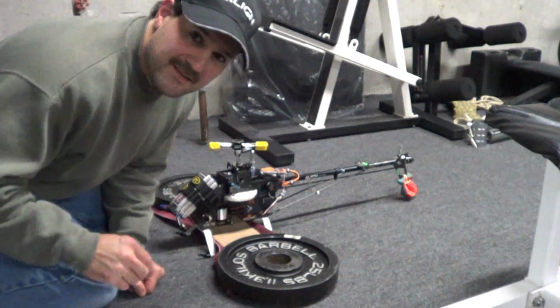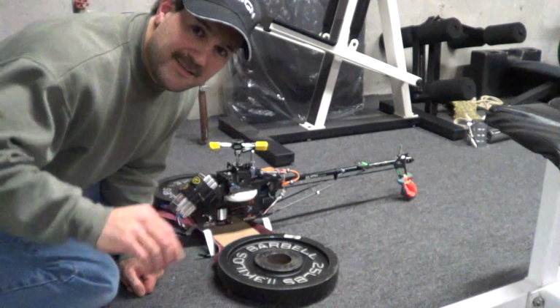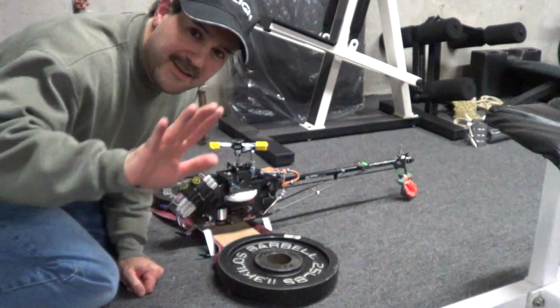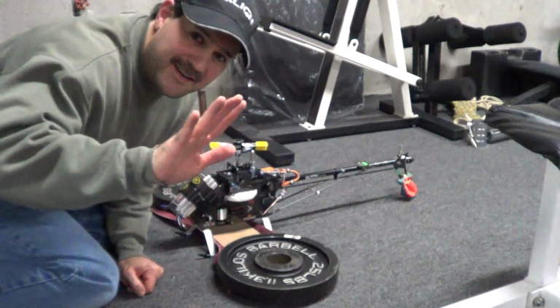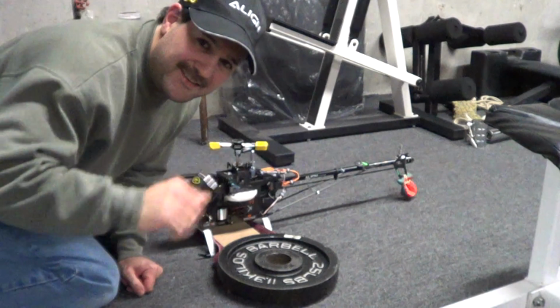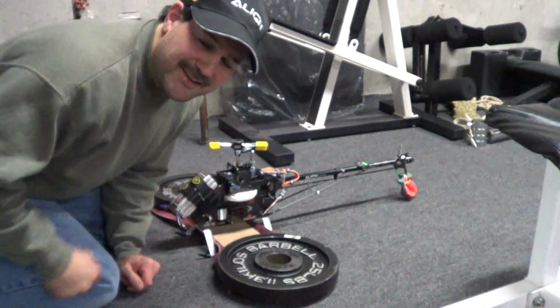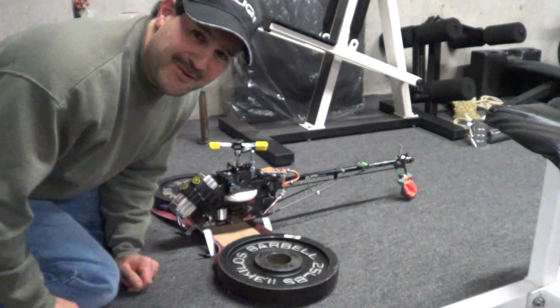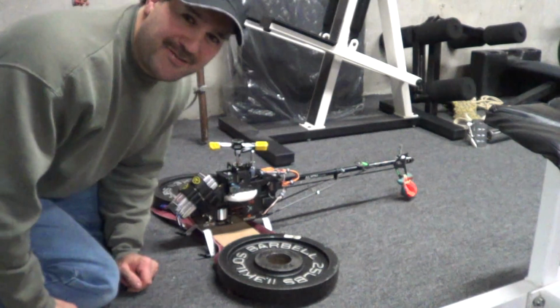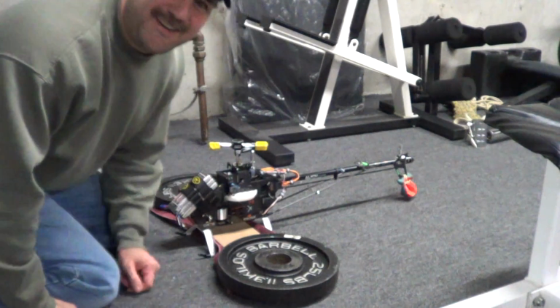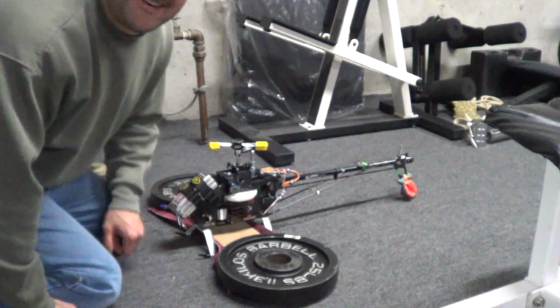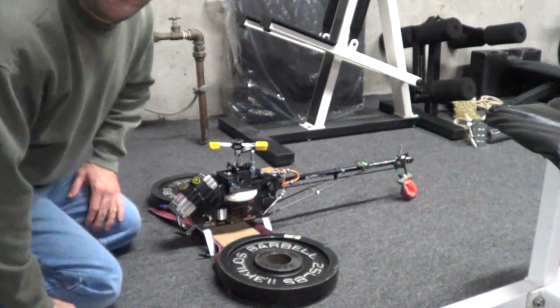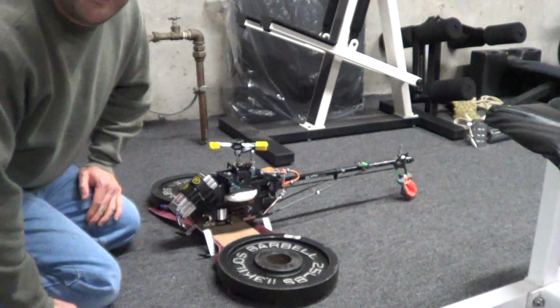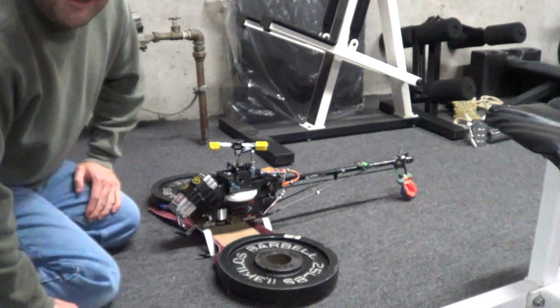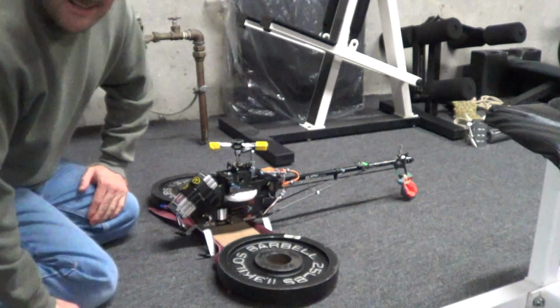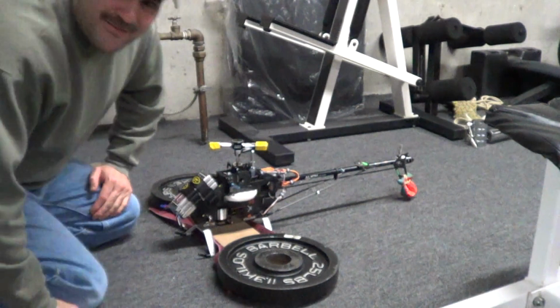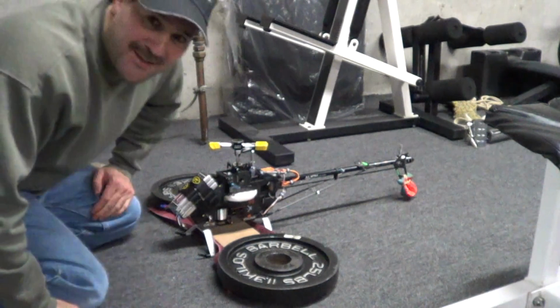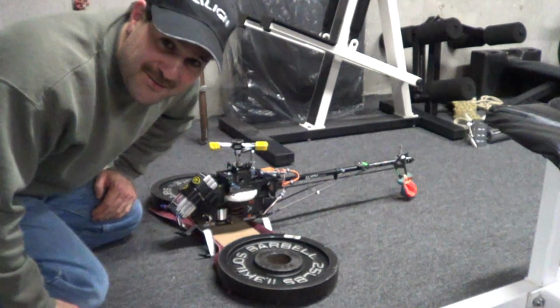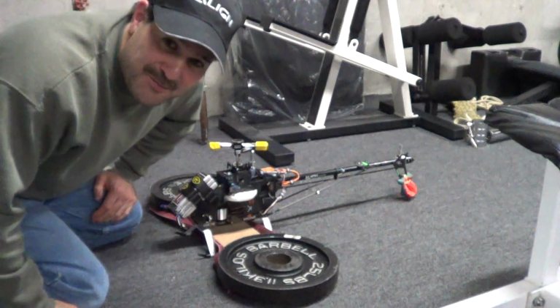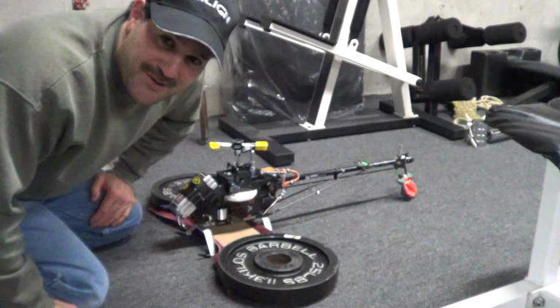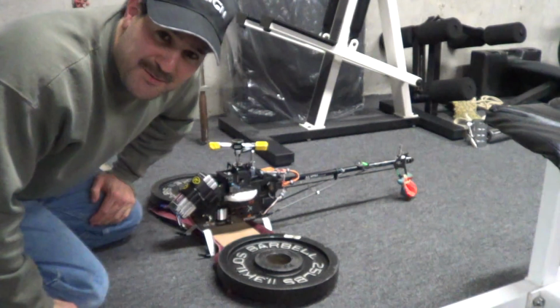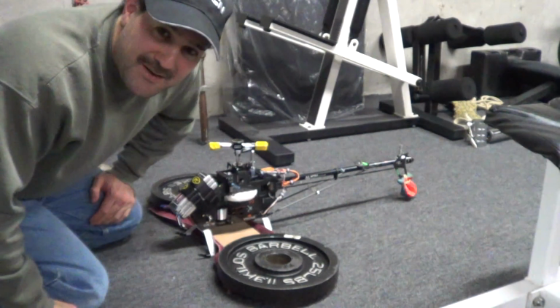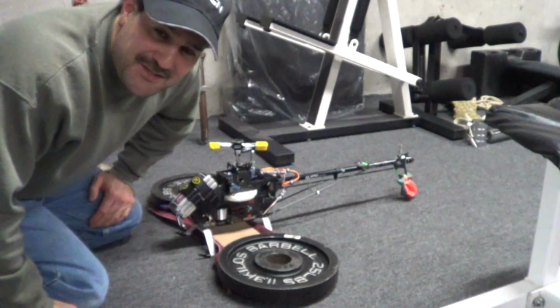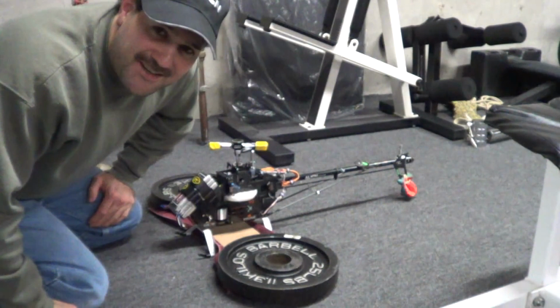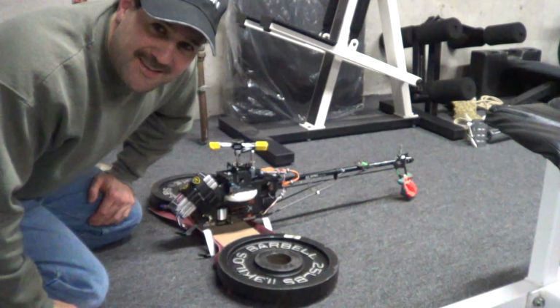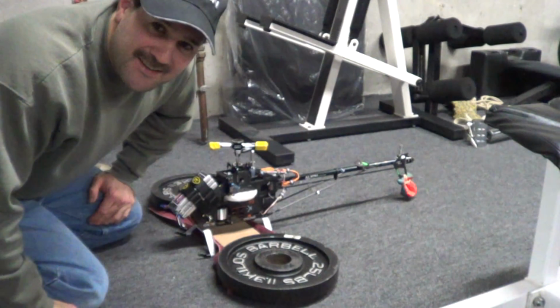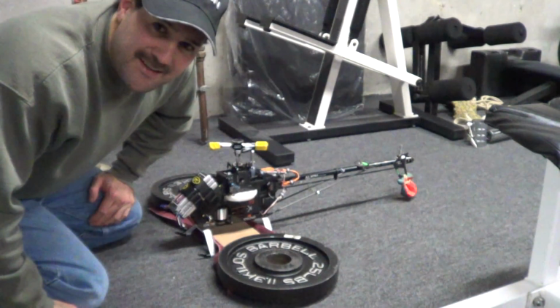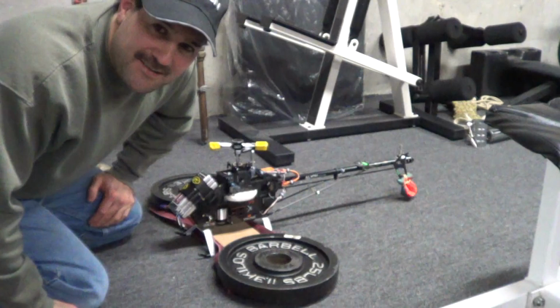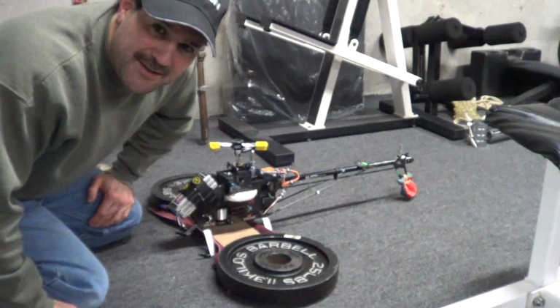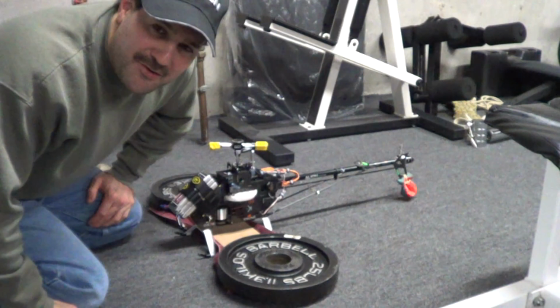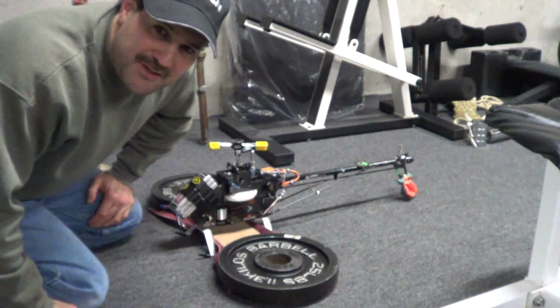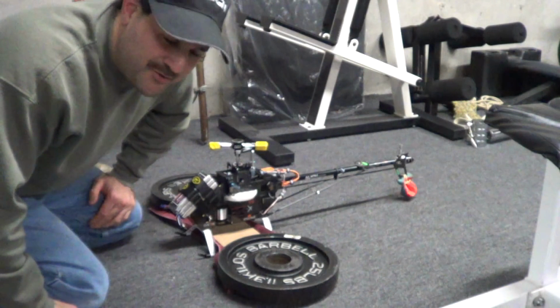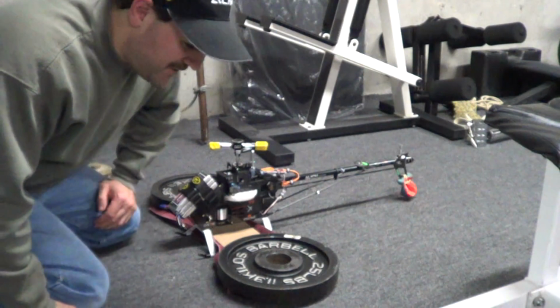Hey guys, how you doing? Ray here again. If you'd like to subscribe to my channel, it's Nitro Kyosho.